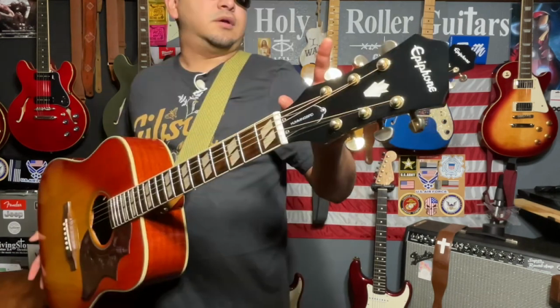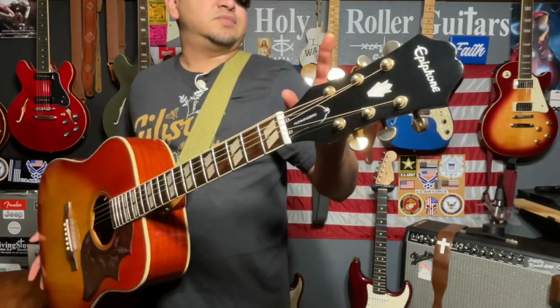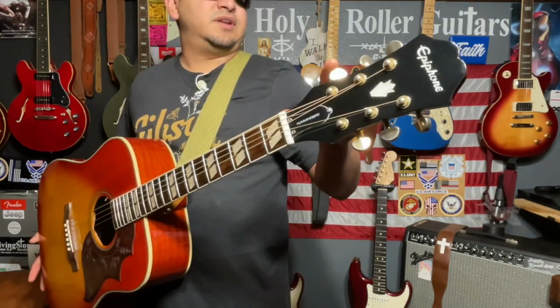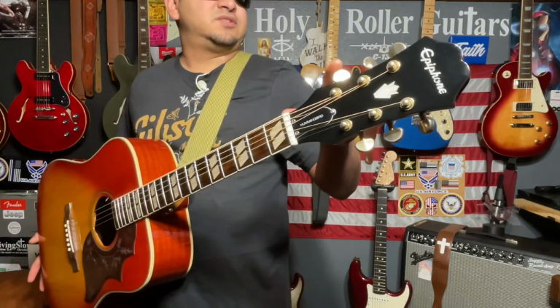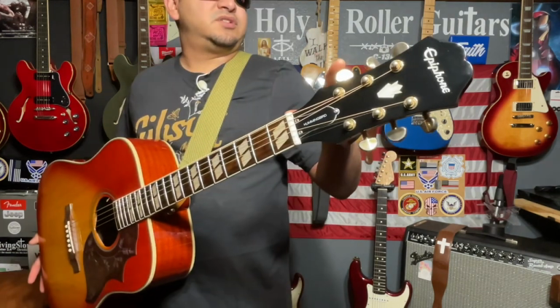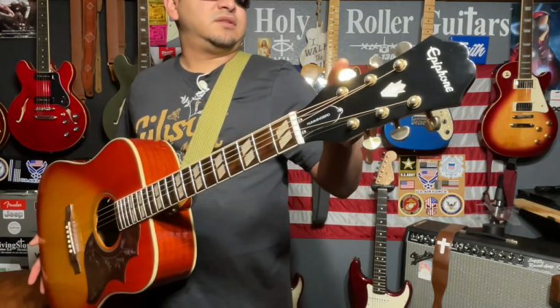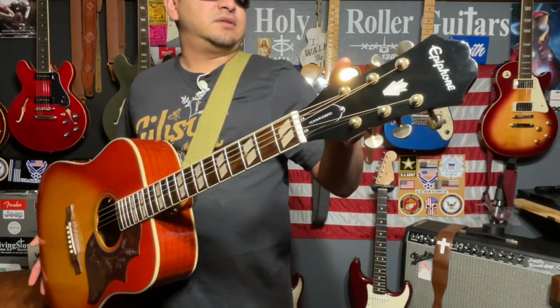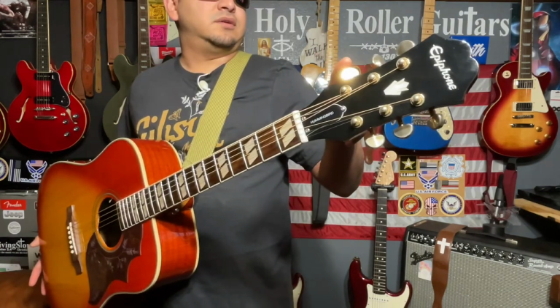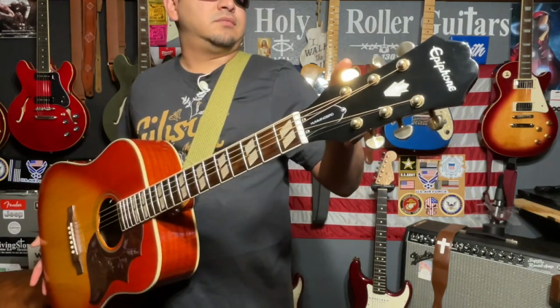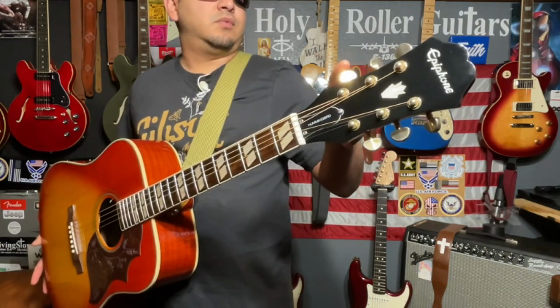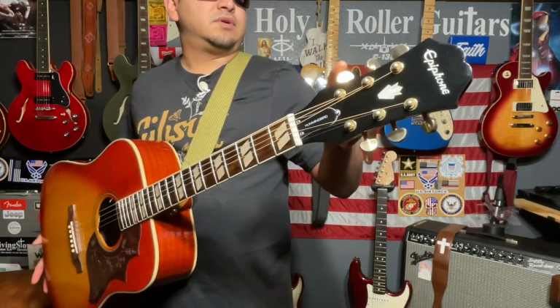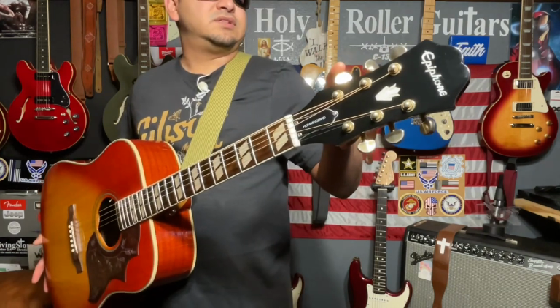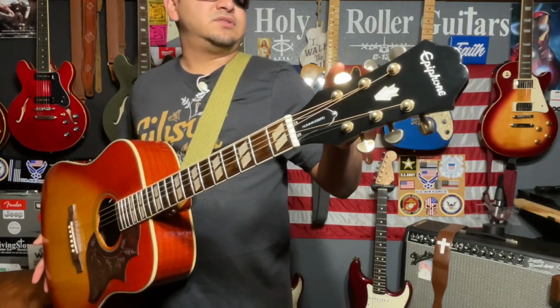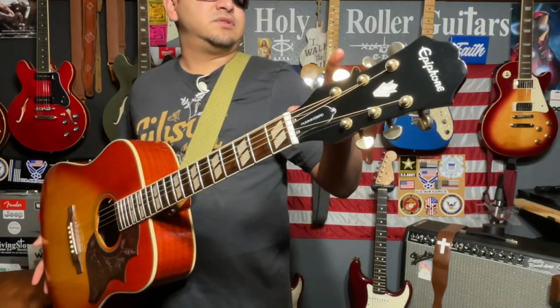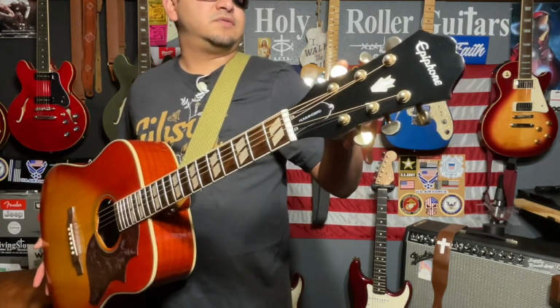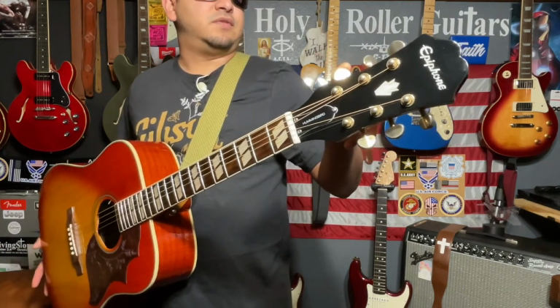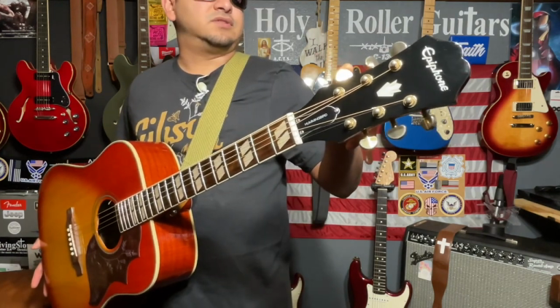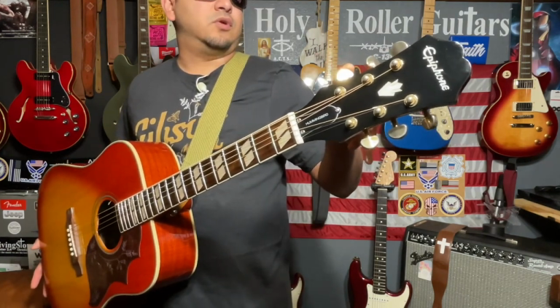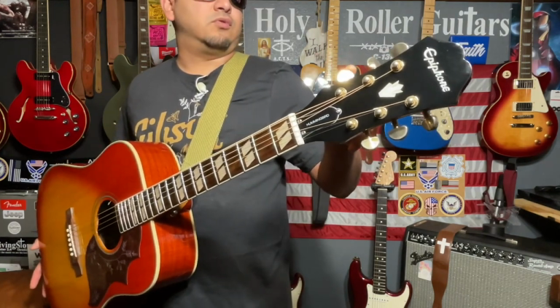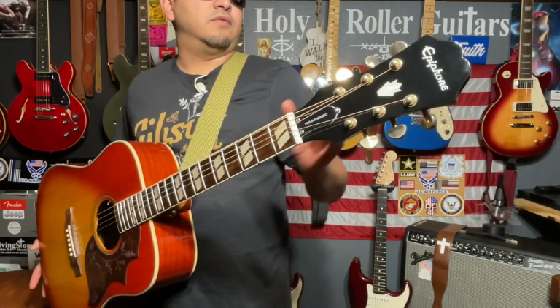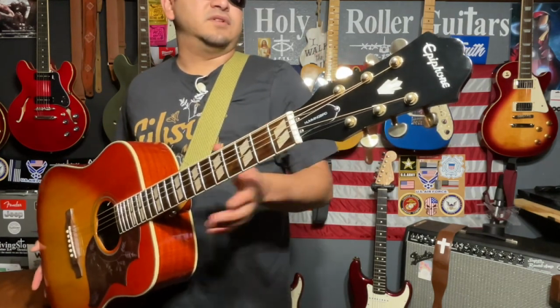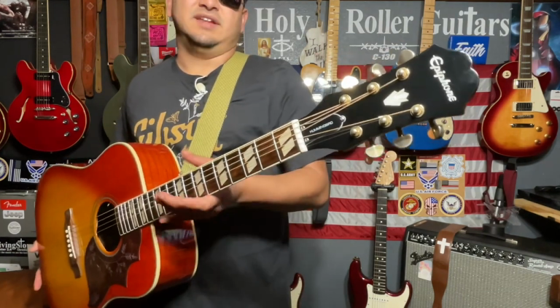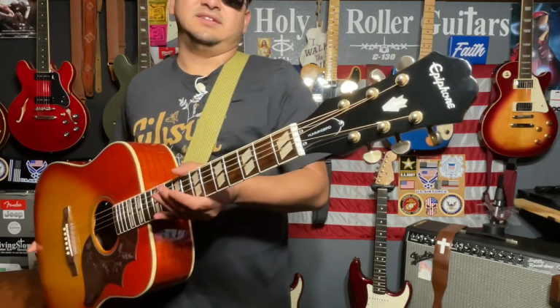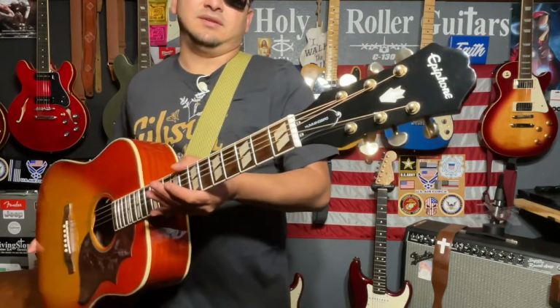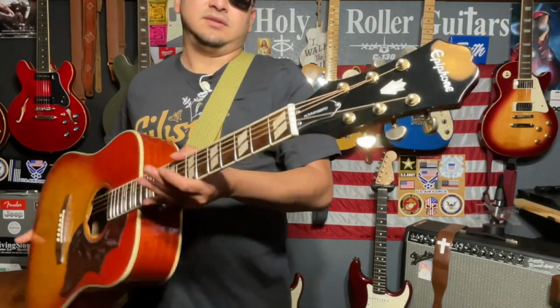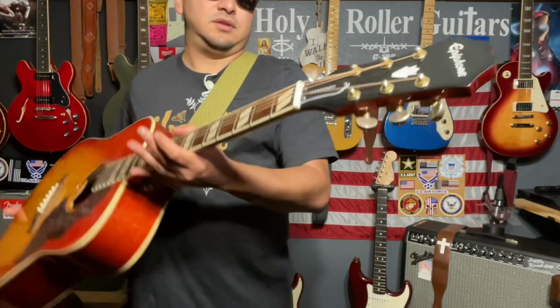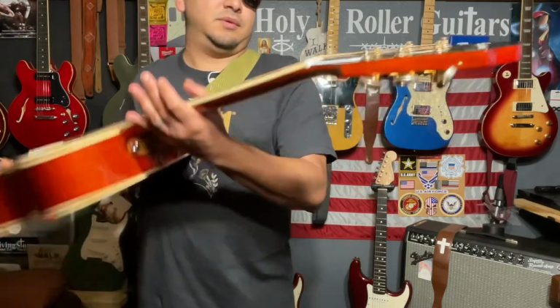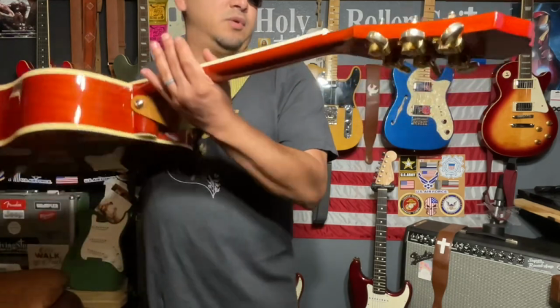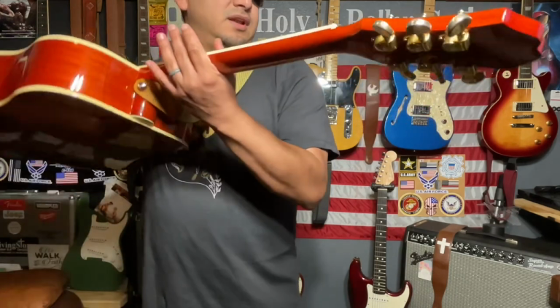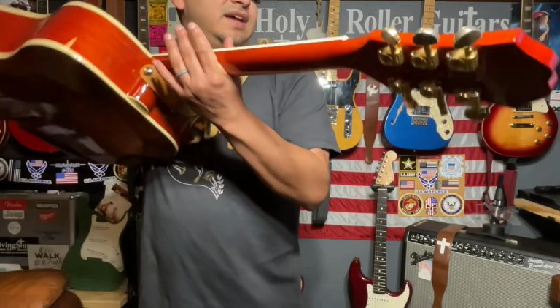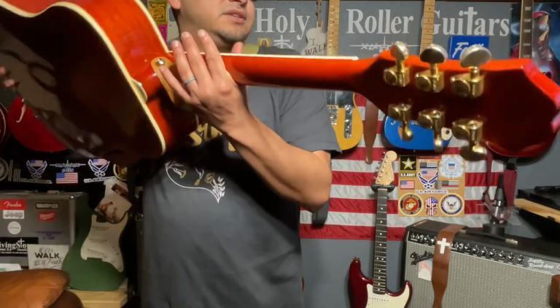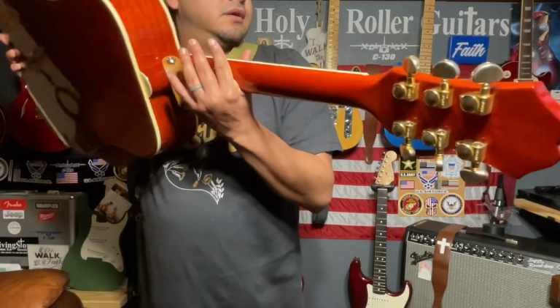I did switch out the Wilkinson tuners for these Gold Grovers. I just think it looks a little bit classier.